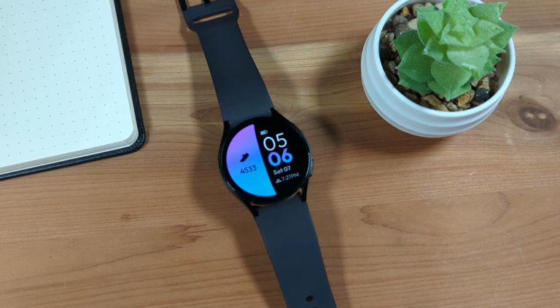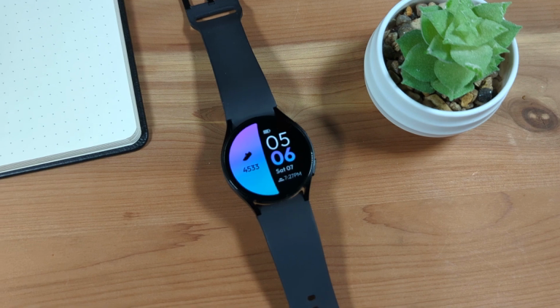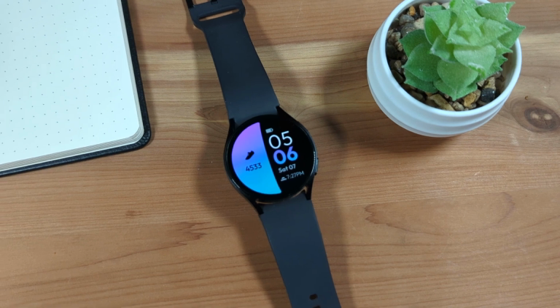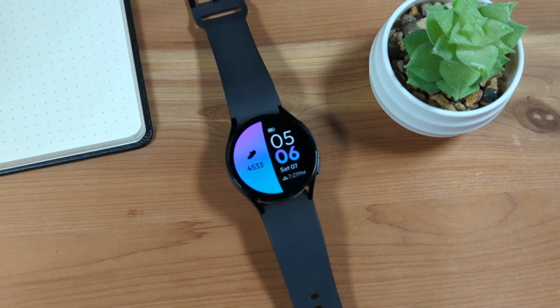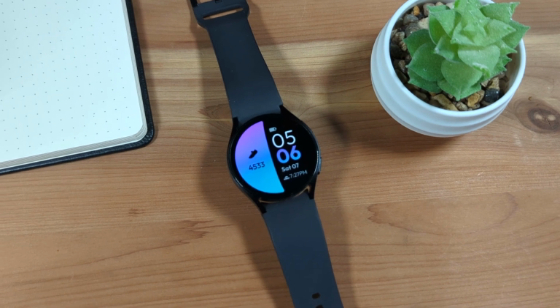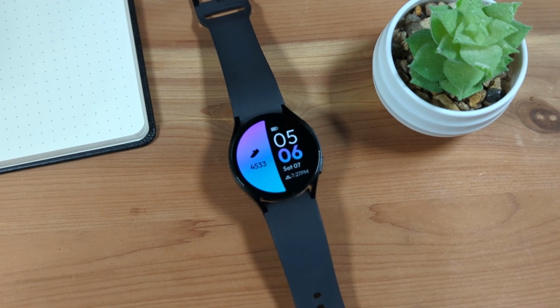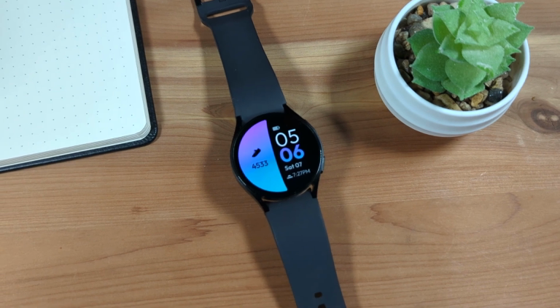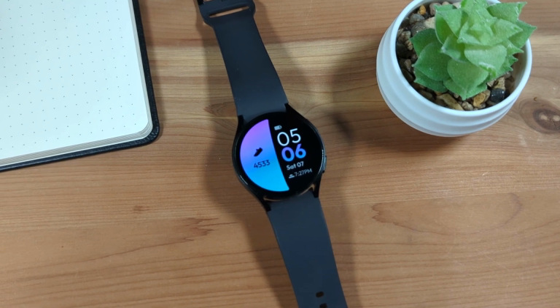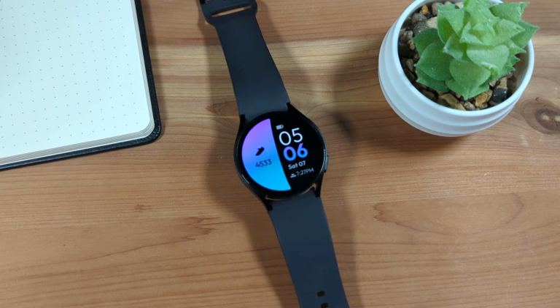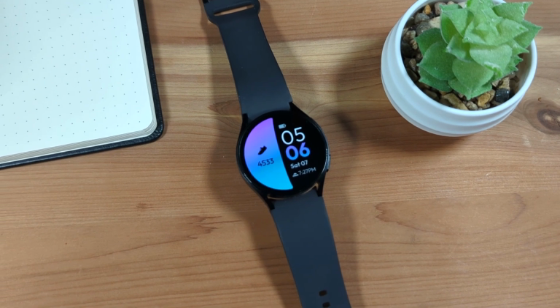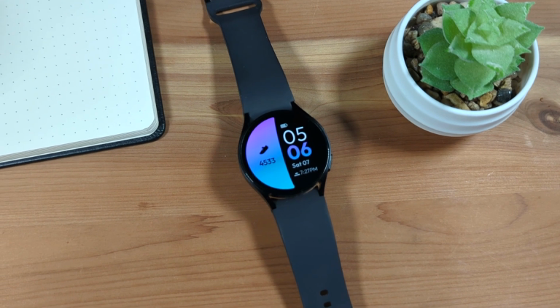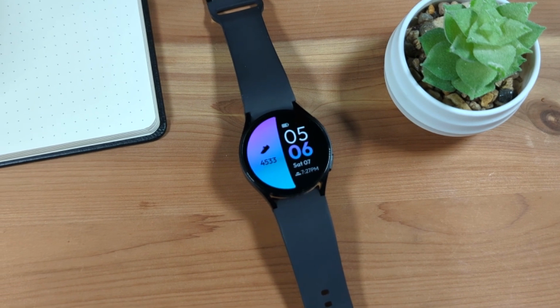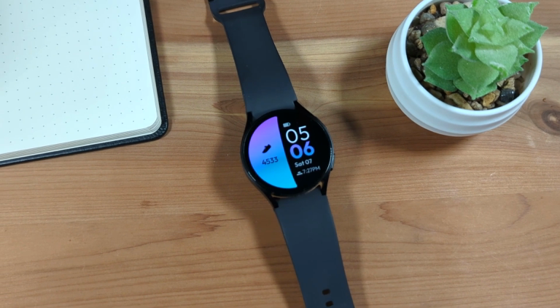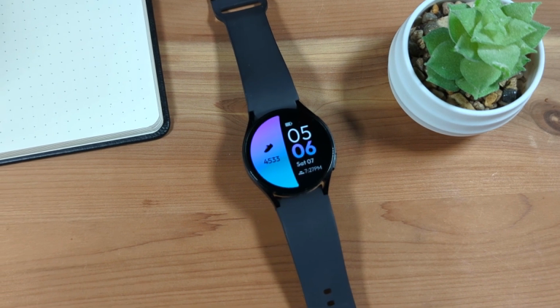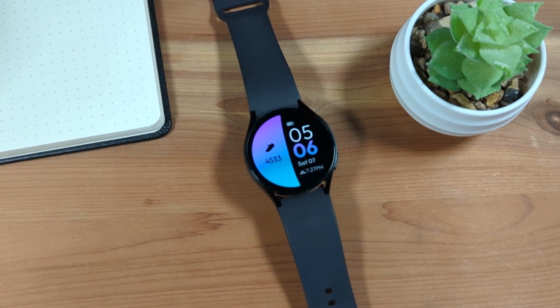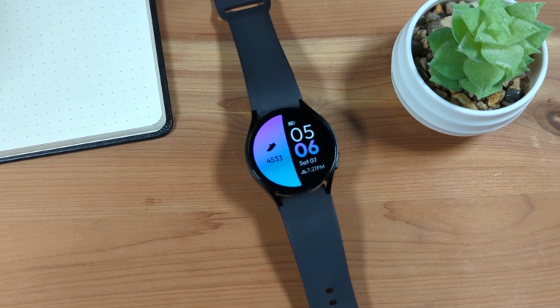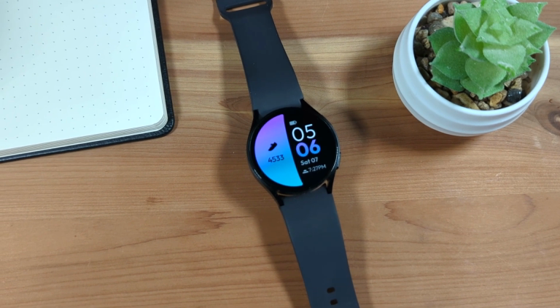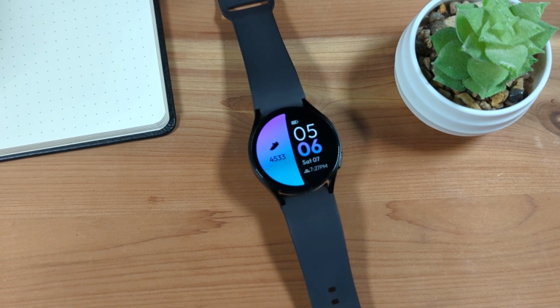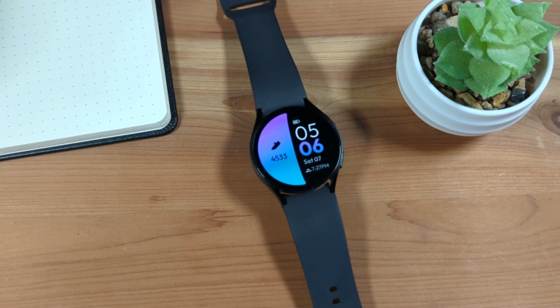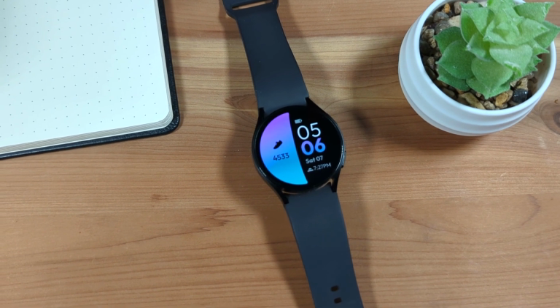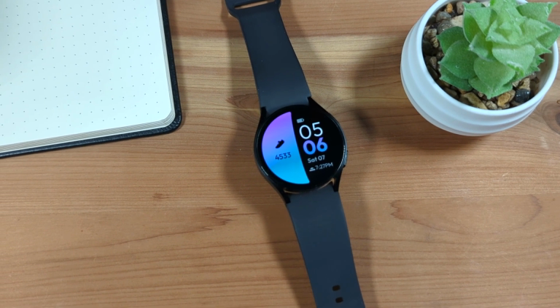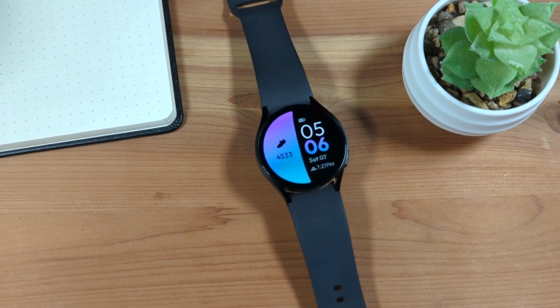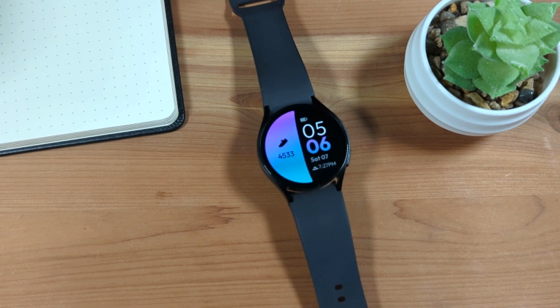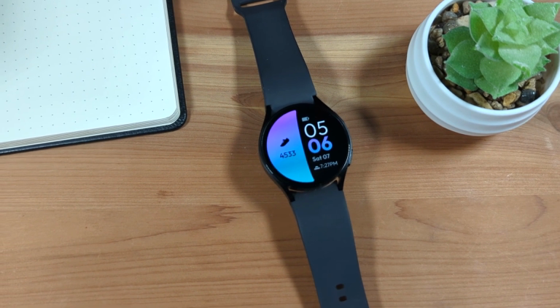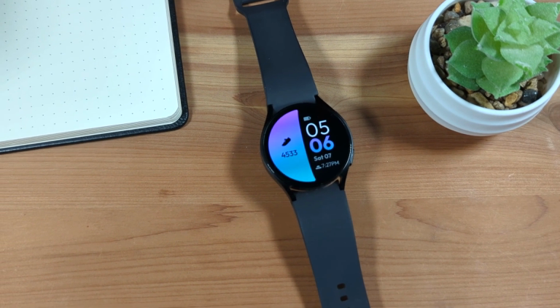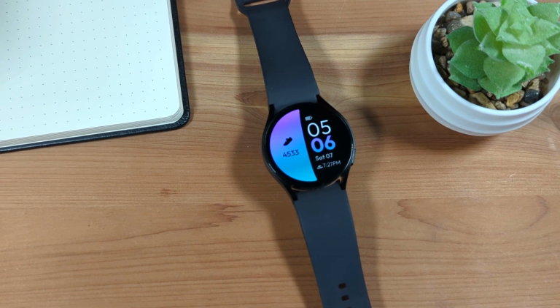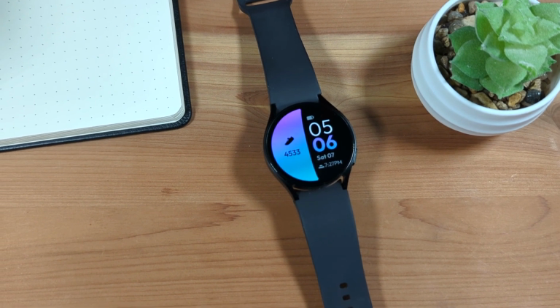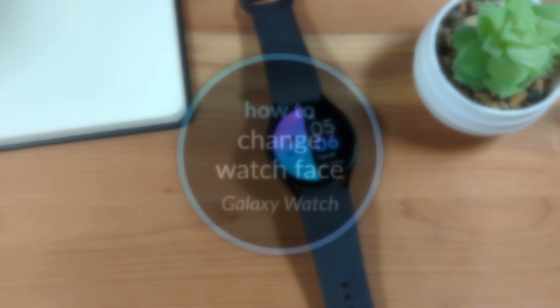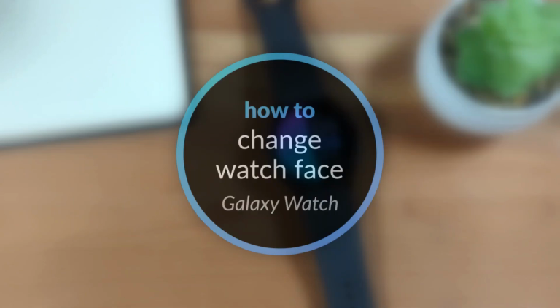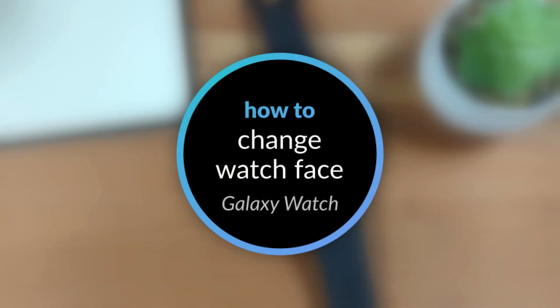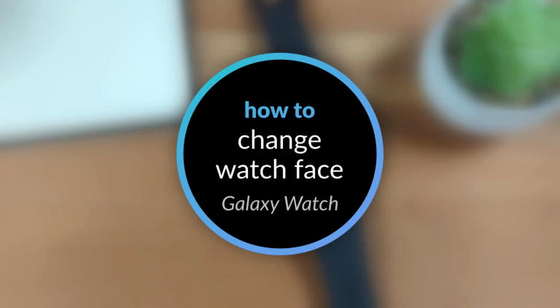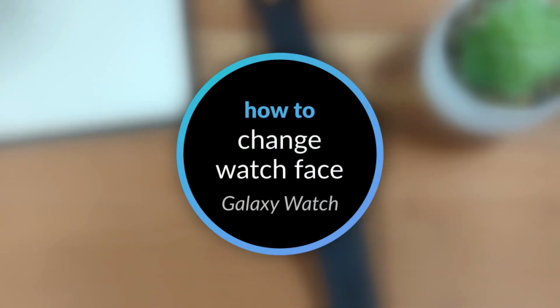You can change the look of your Samsung Galaxy Watch by changing the watch face used. Here's how.